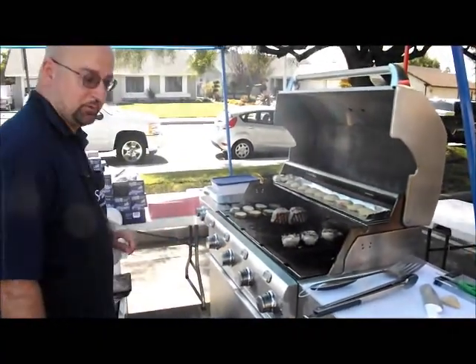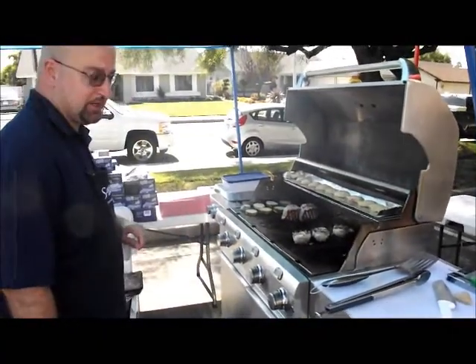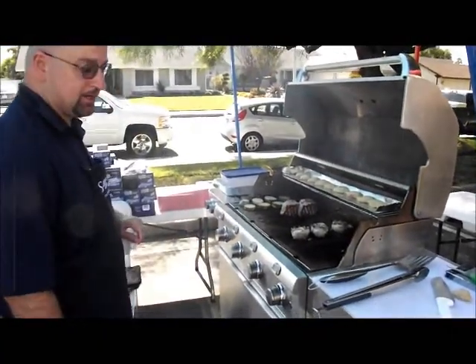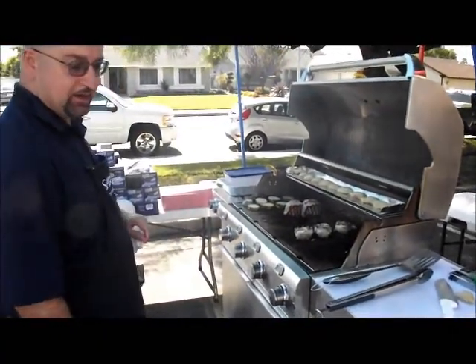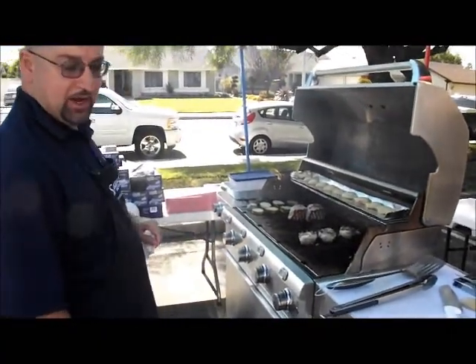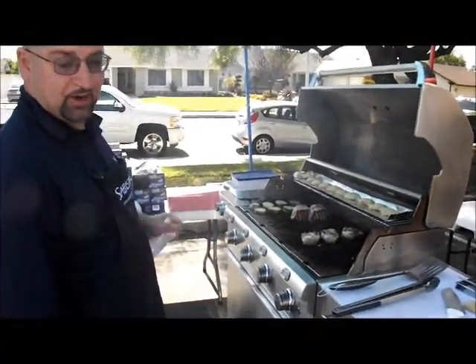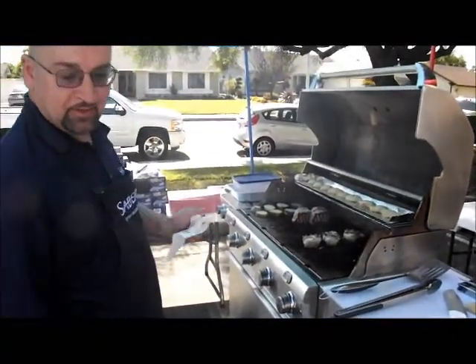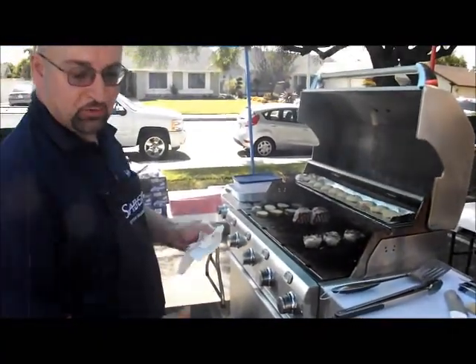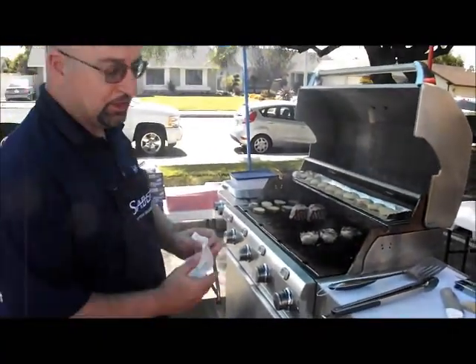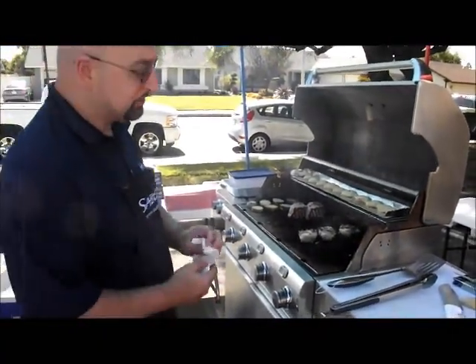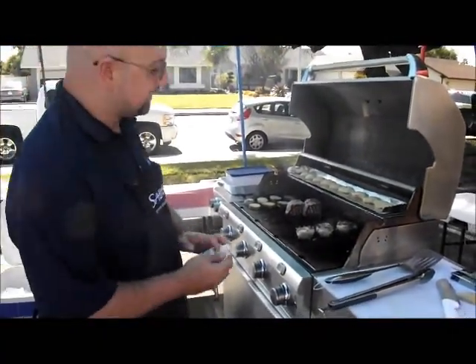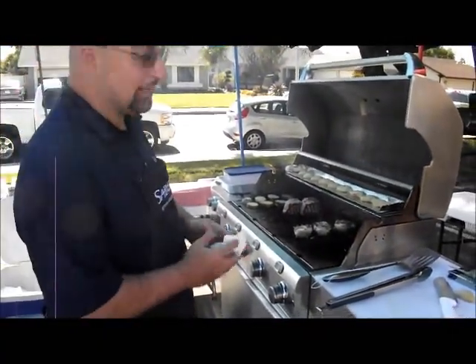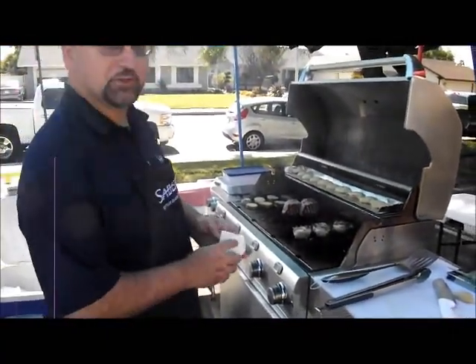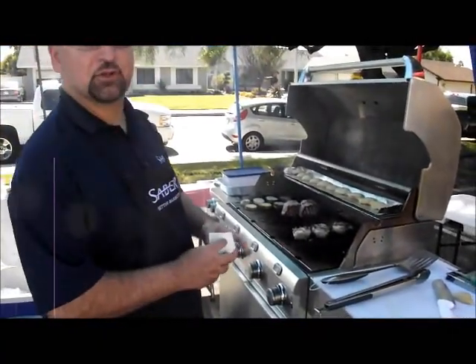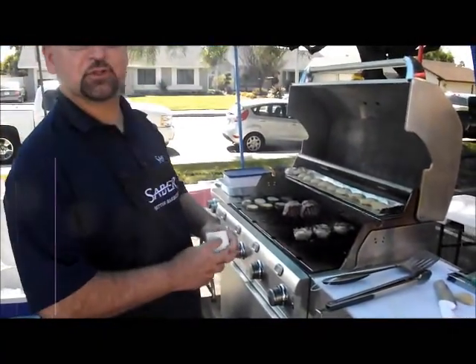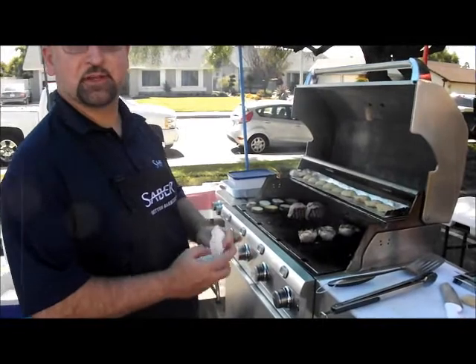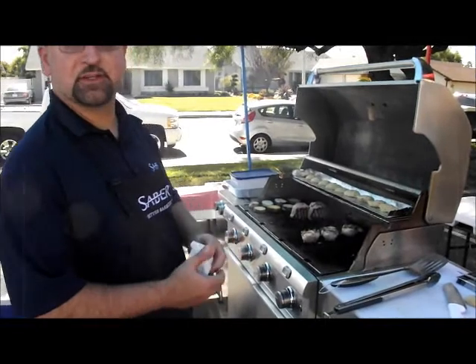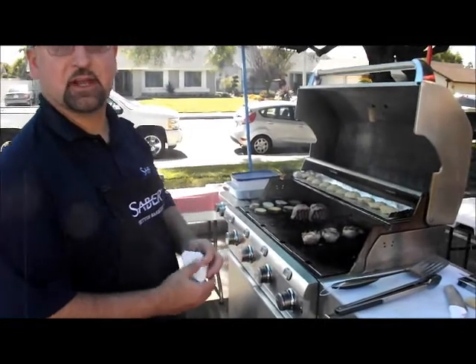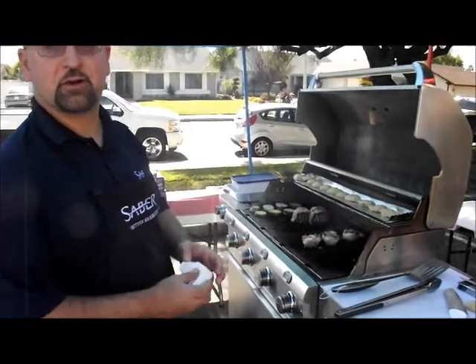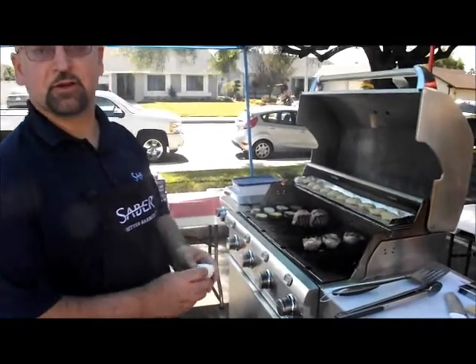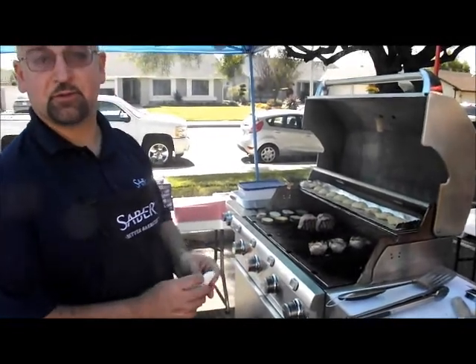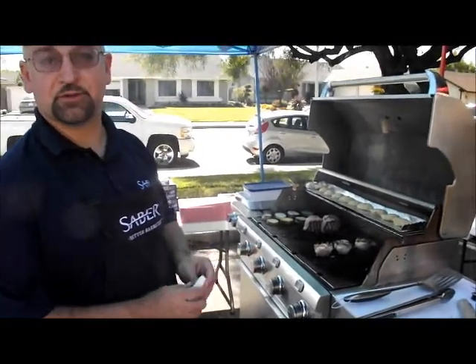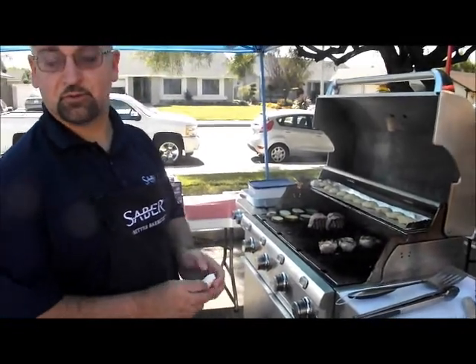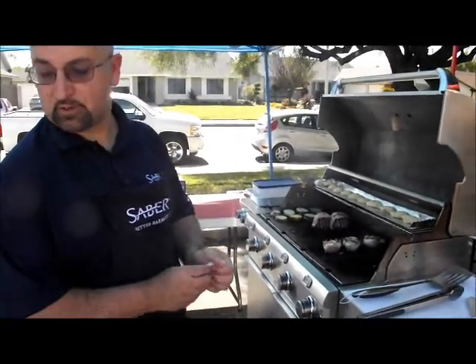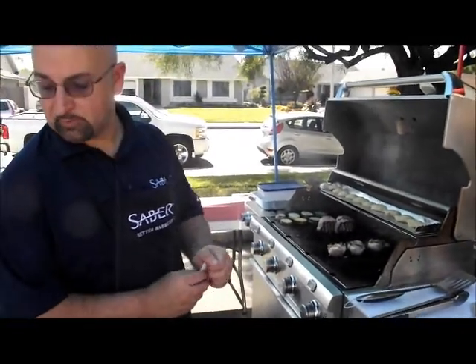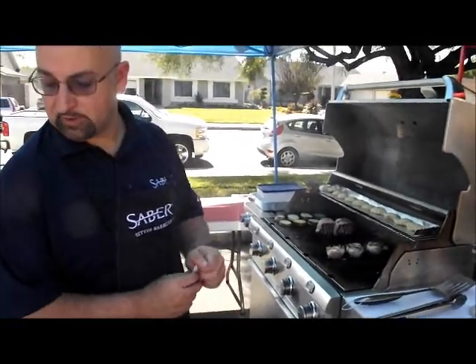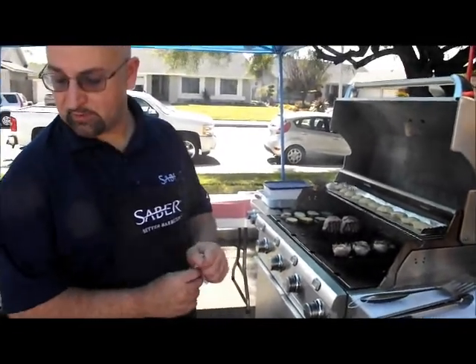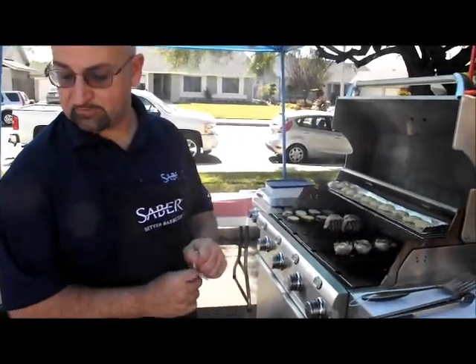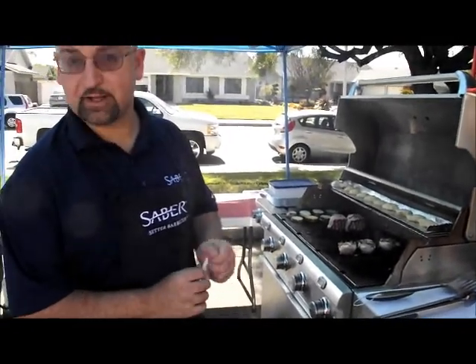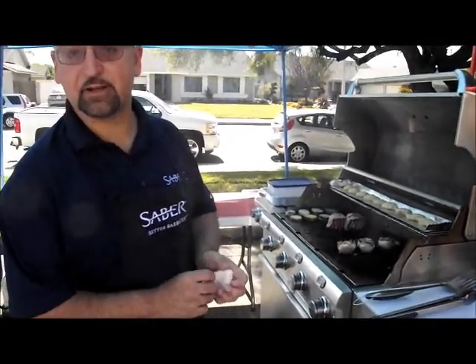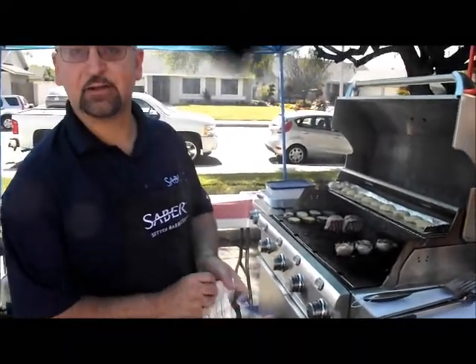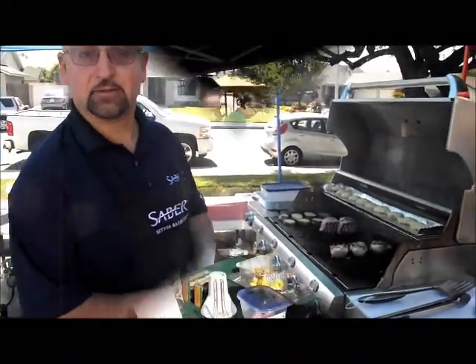We take air out of the equation, which allows us to cook some things that you can't cook on another grill, so we're going to be really creative today.